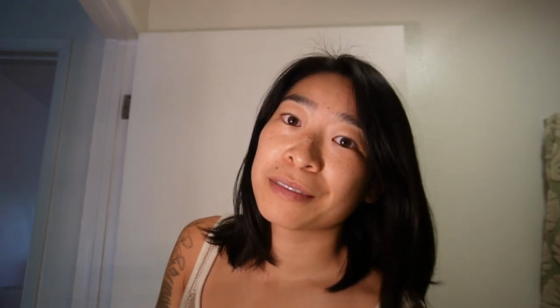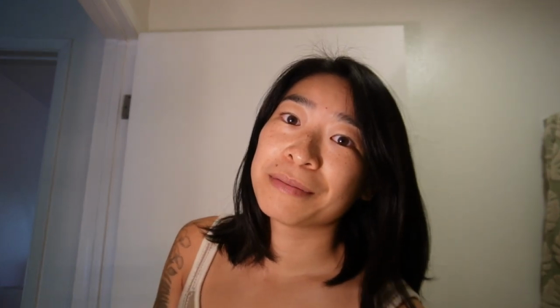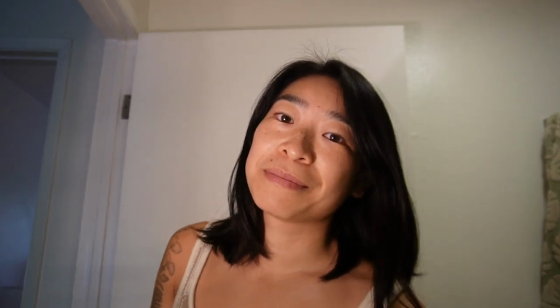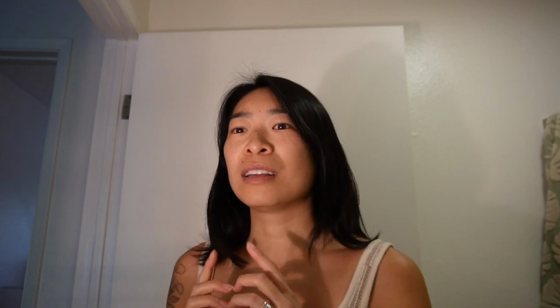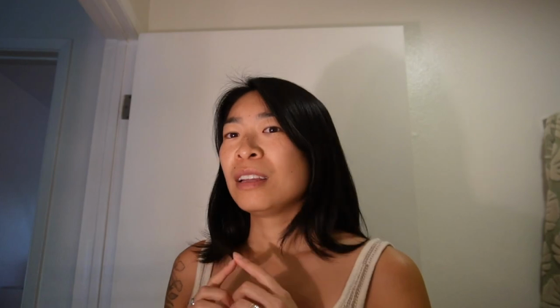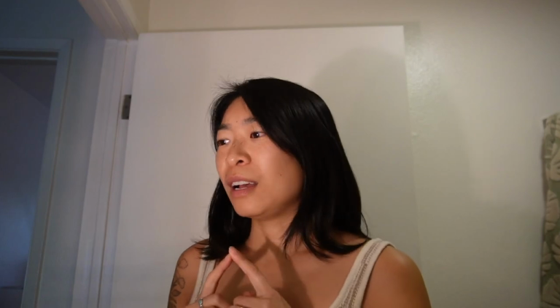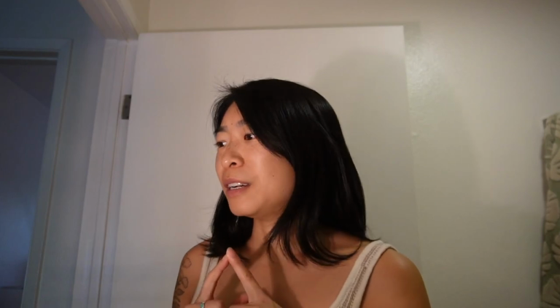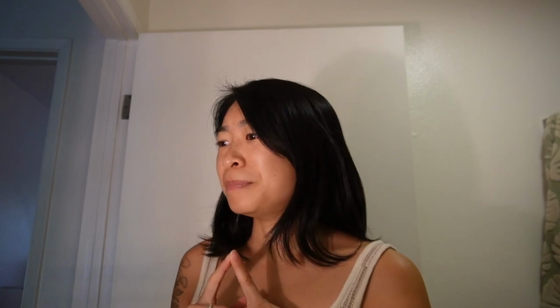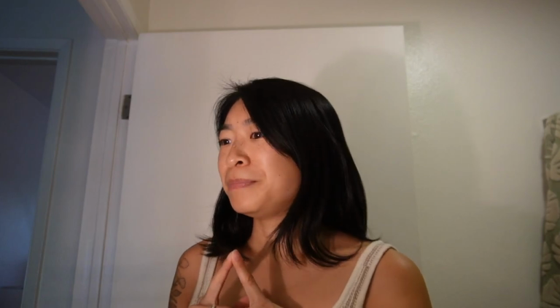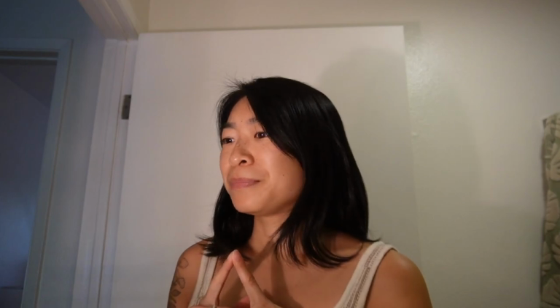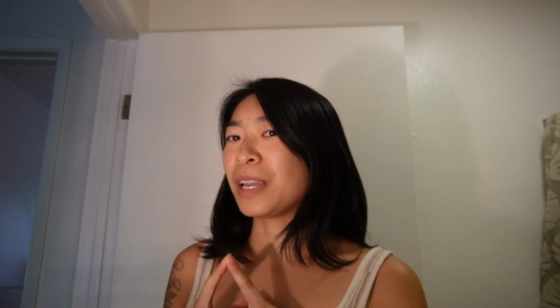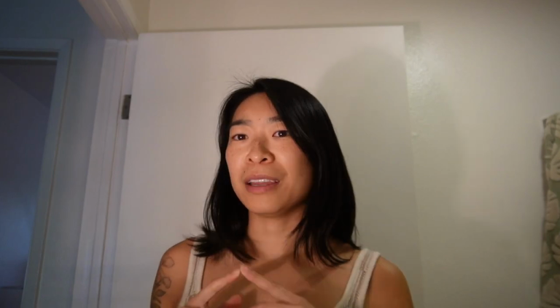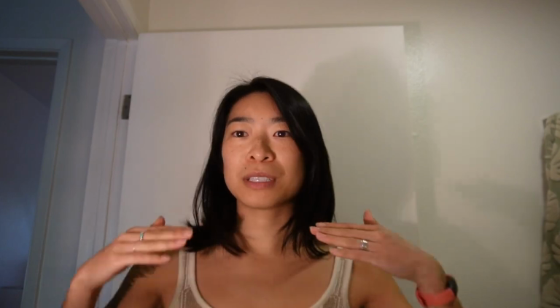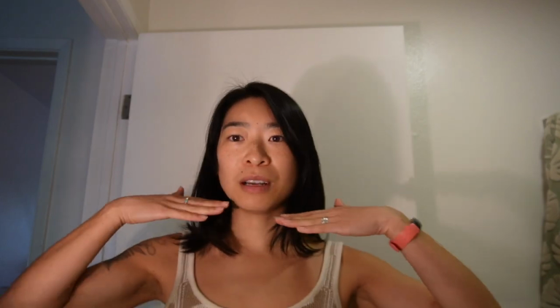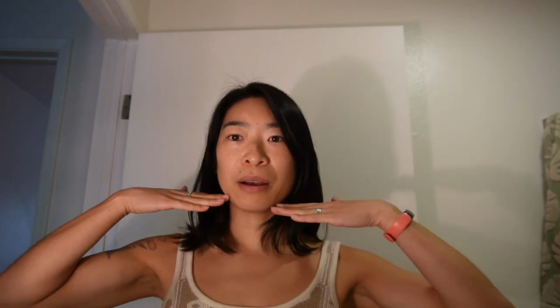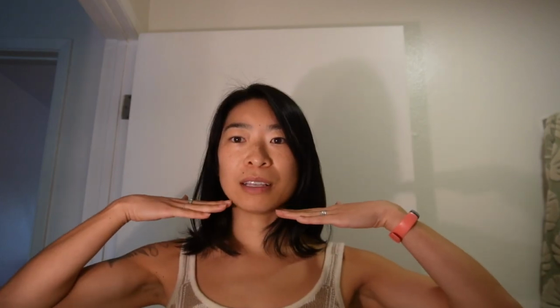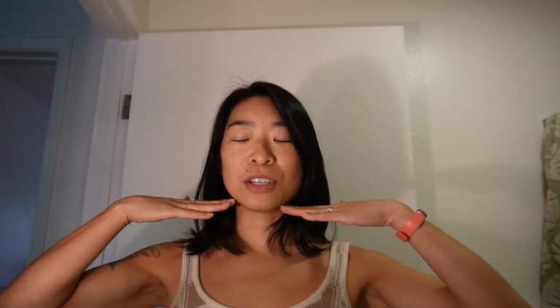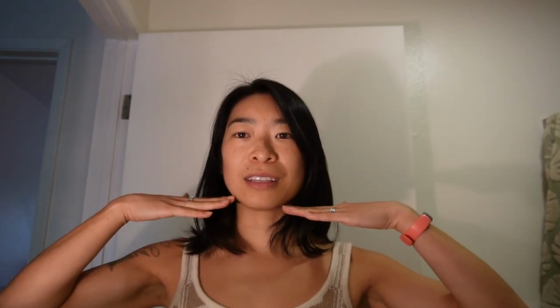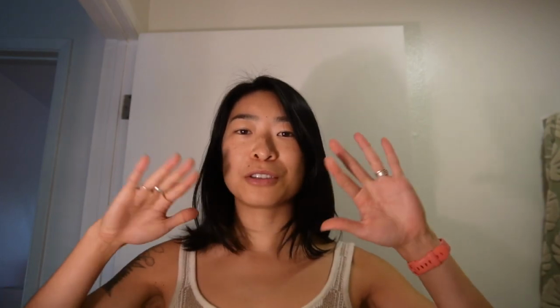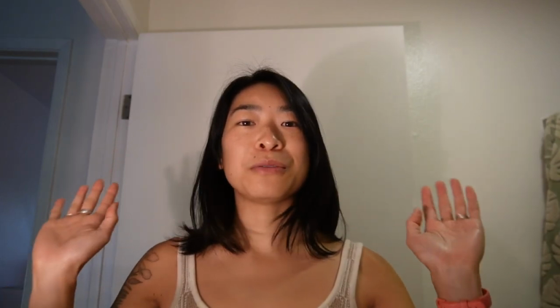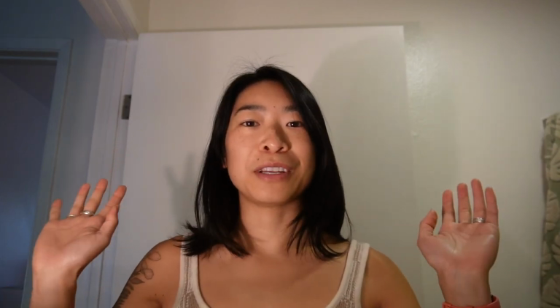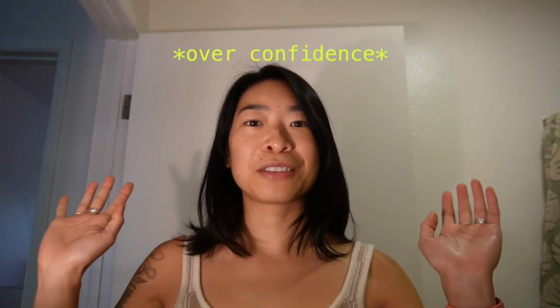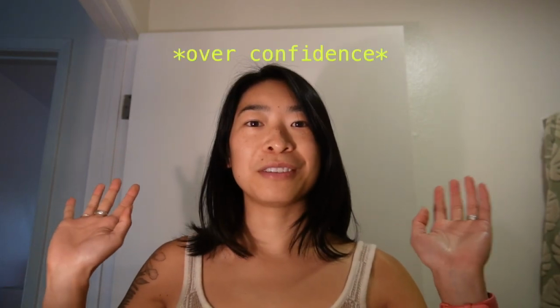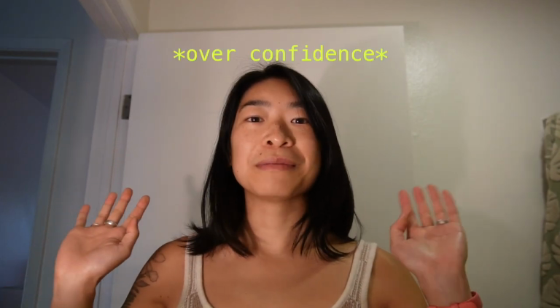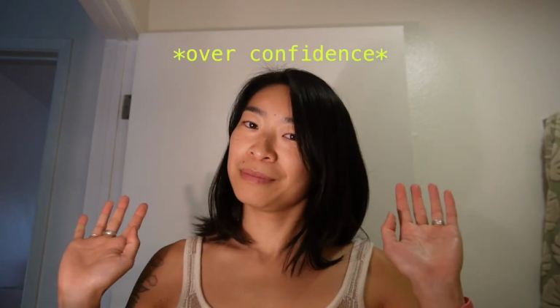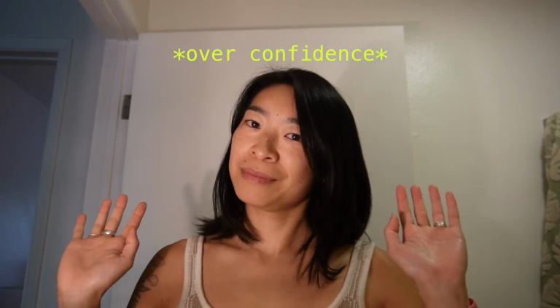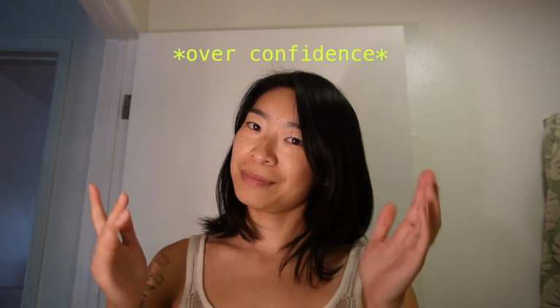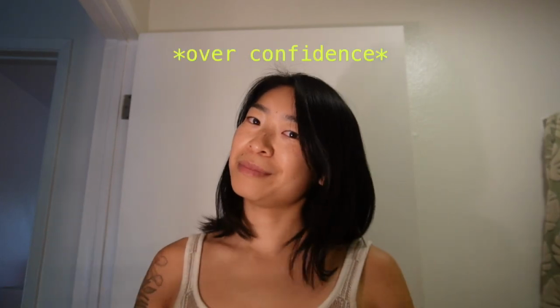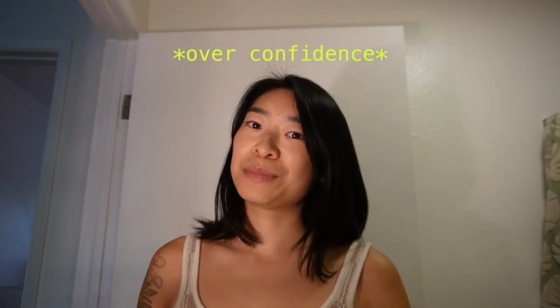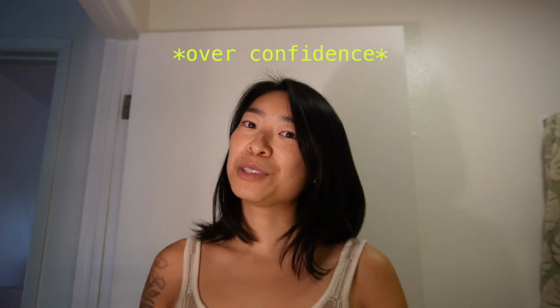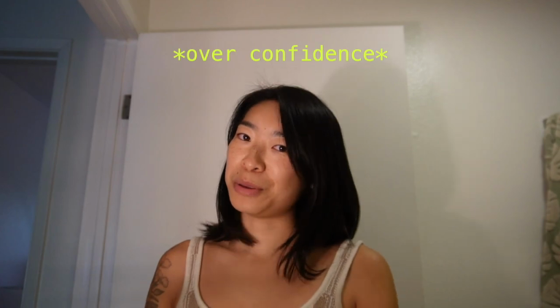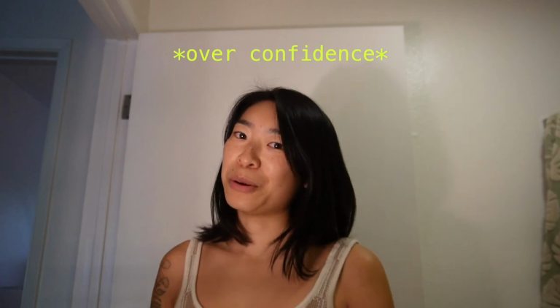At this point in the process, before you've started cutting your hair, you should really adopt an attitude of overconfidence. It's going to help you.